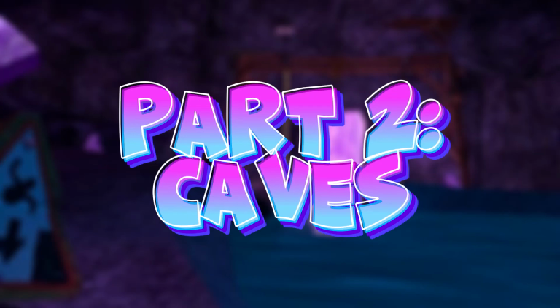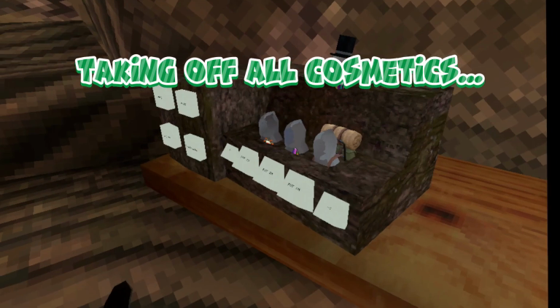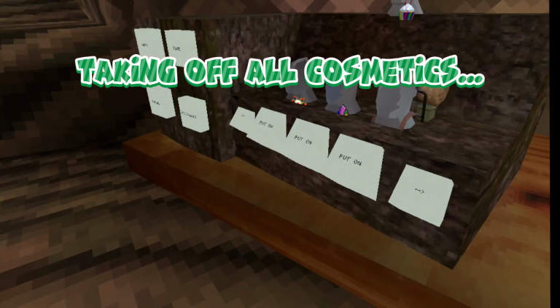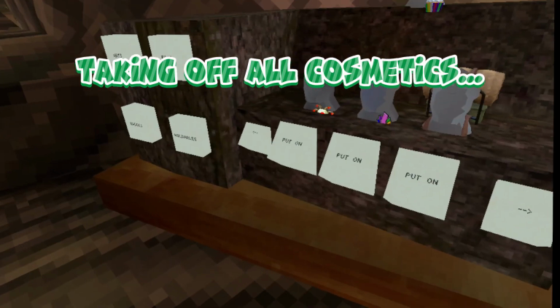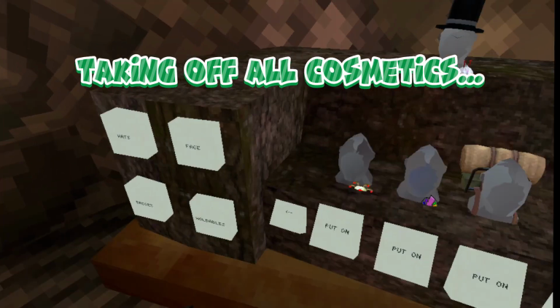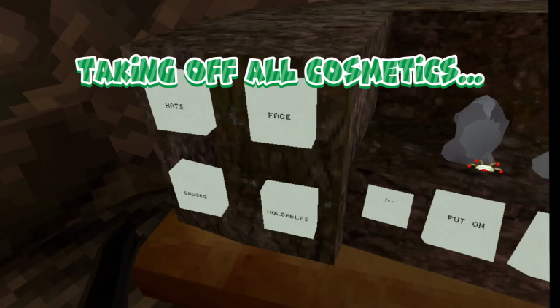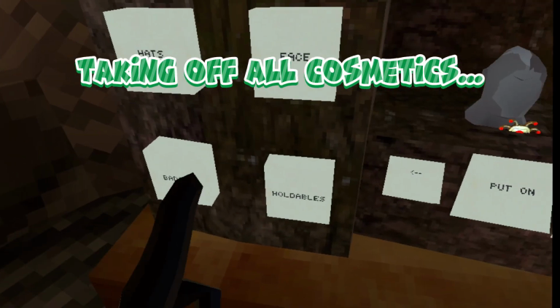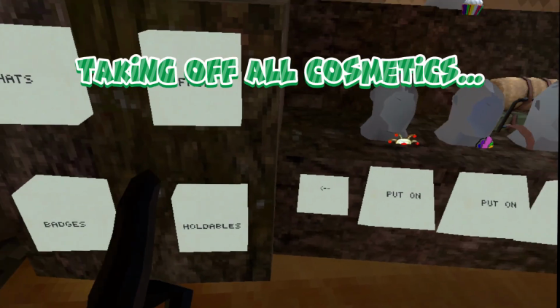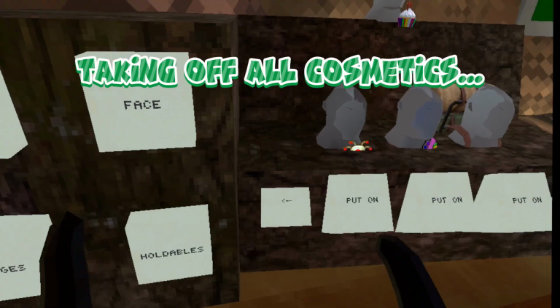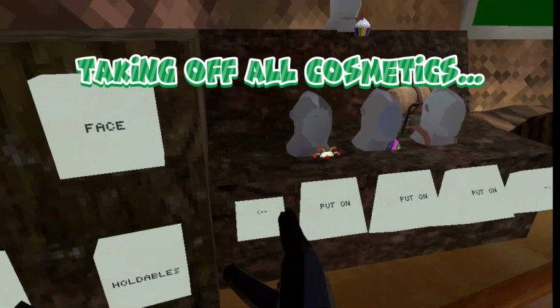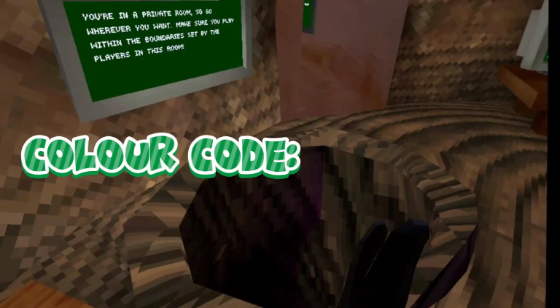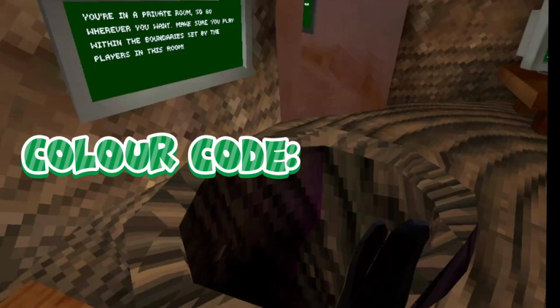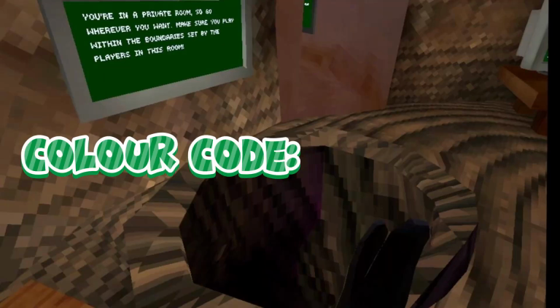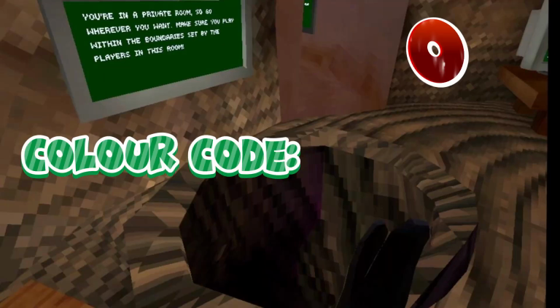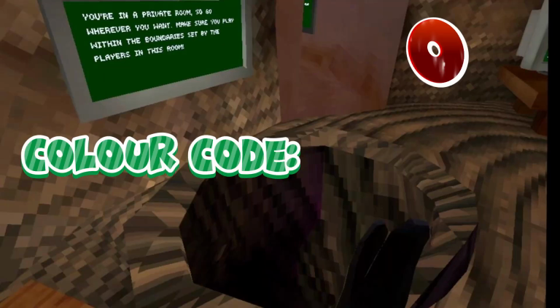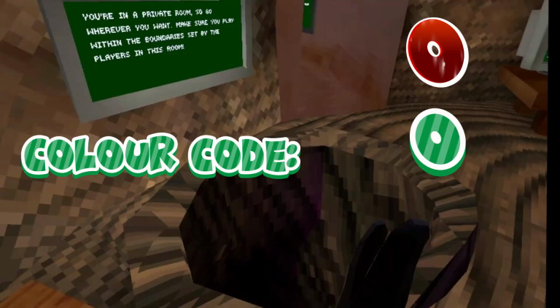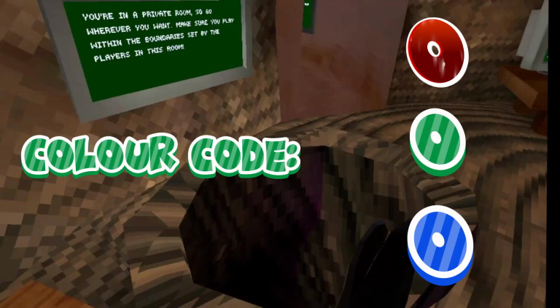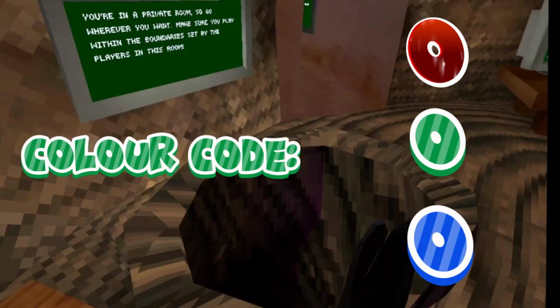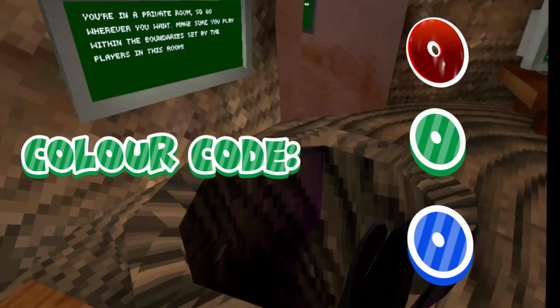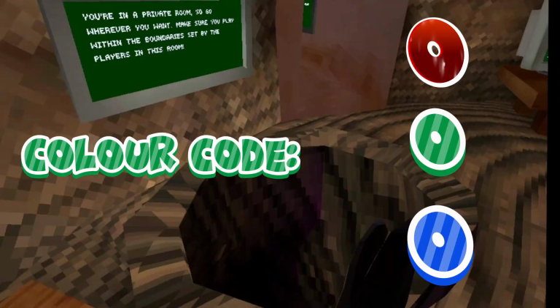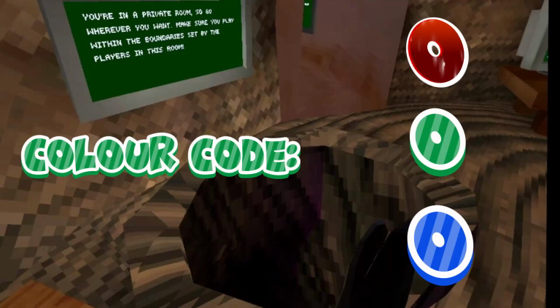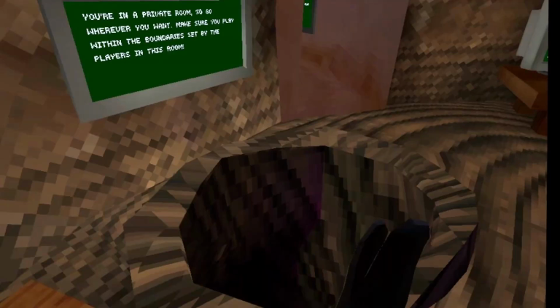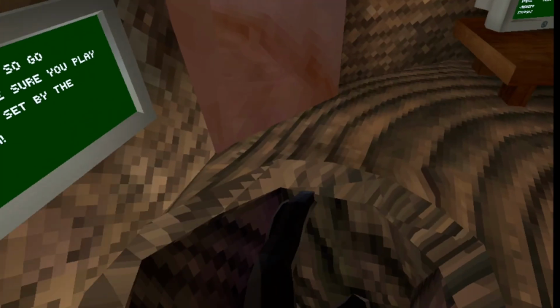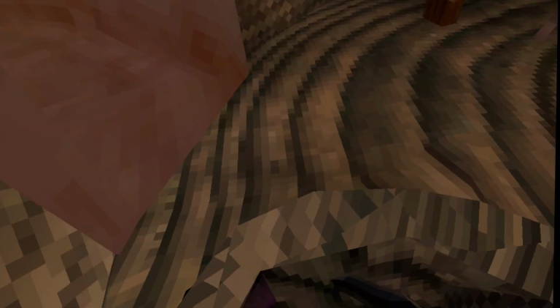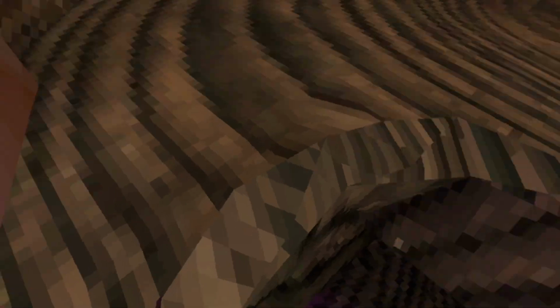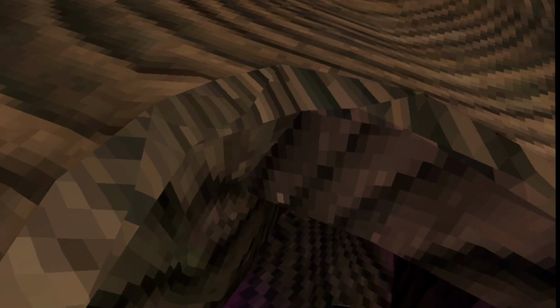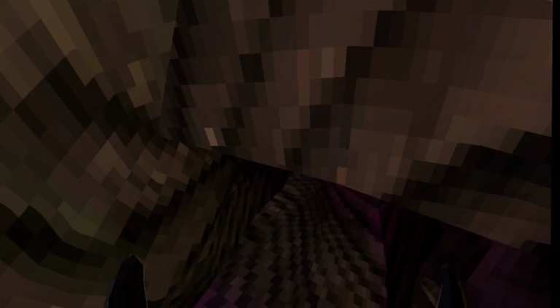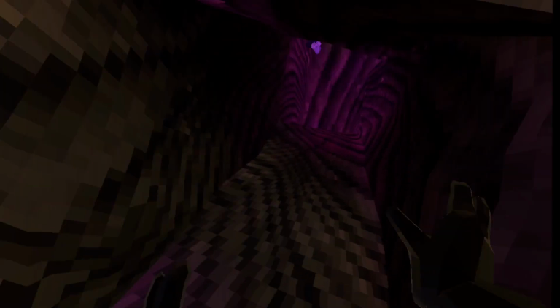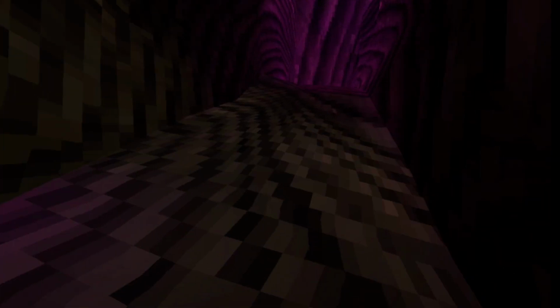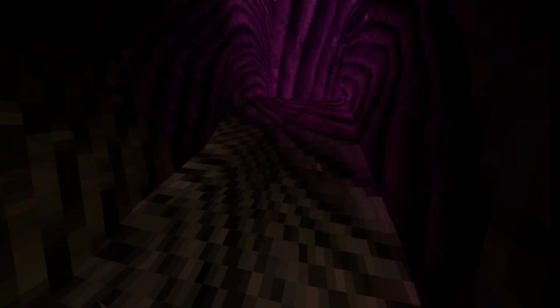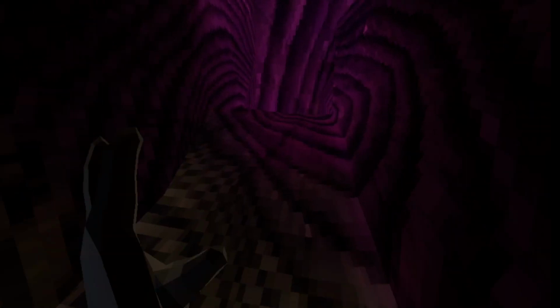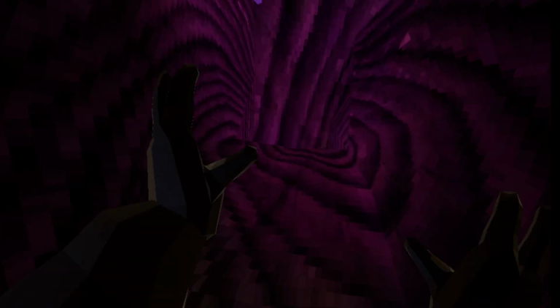Let me take off my cosmetics — I'll be better. There we go, there we go. I took off all my cosmetics.